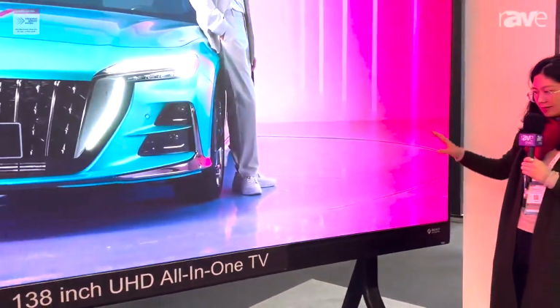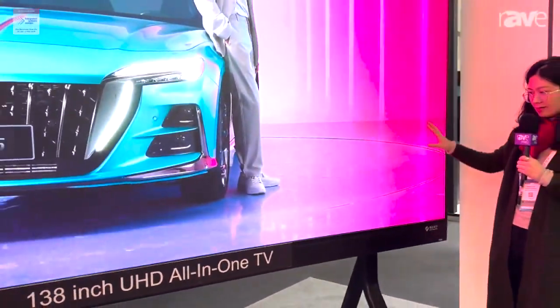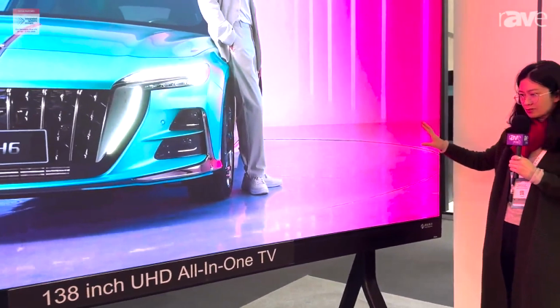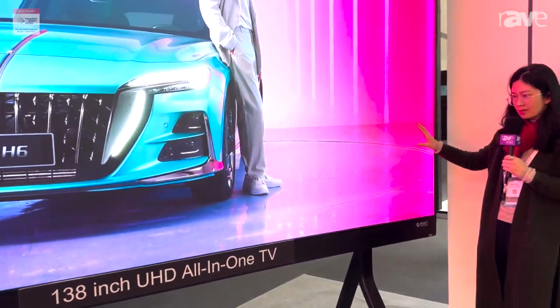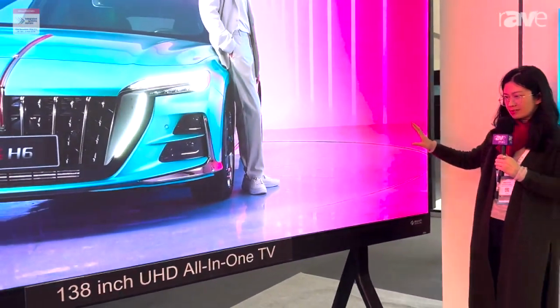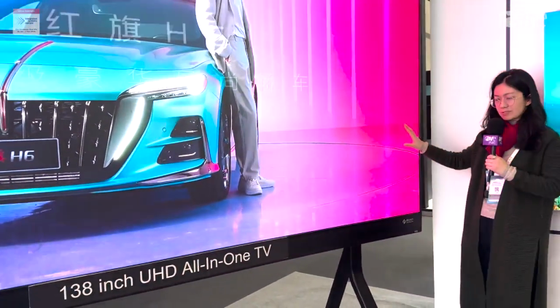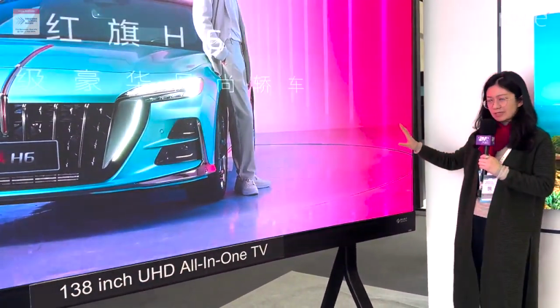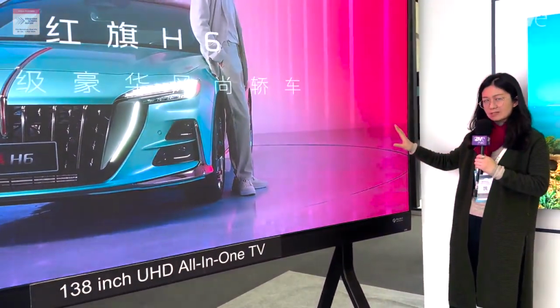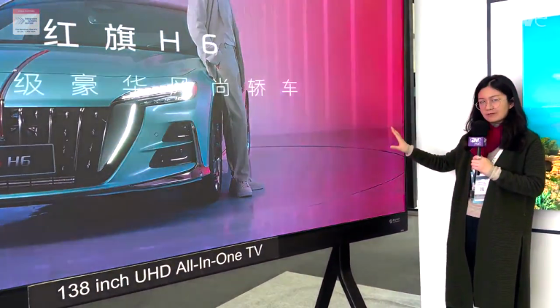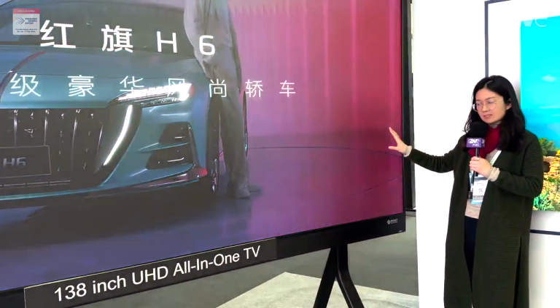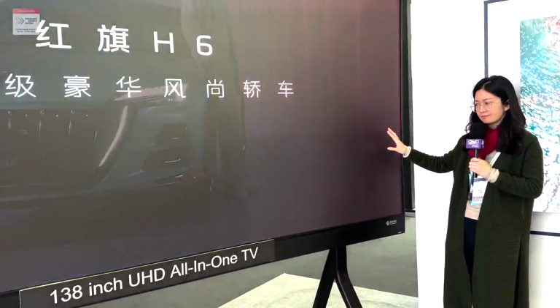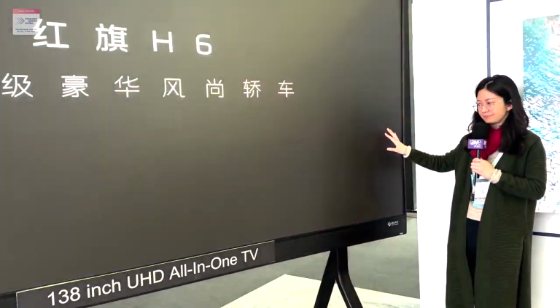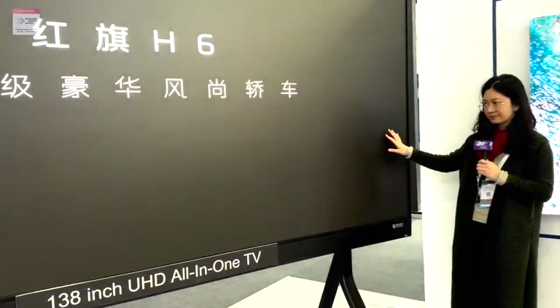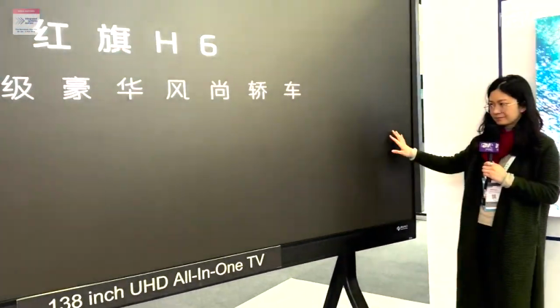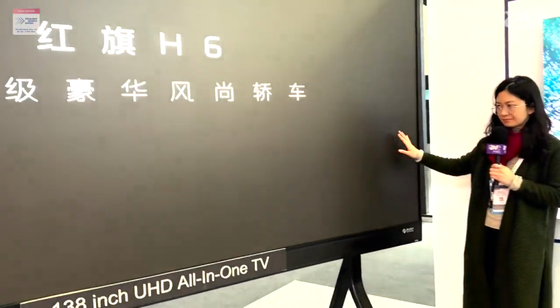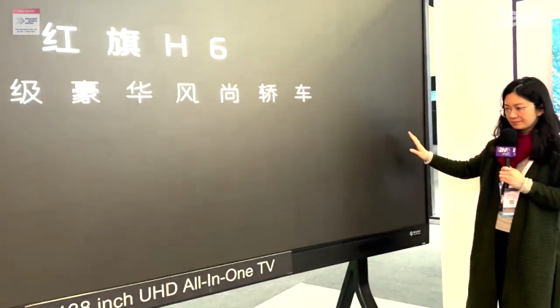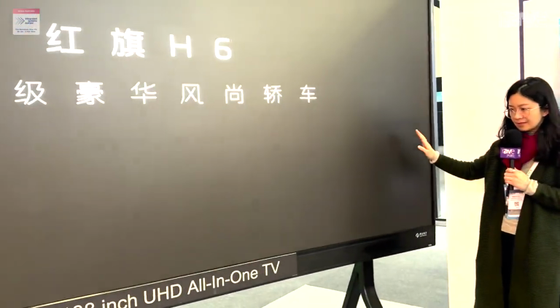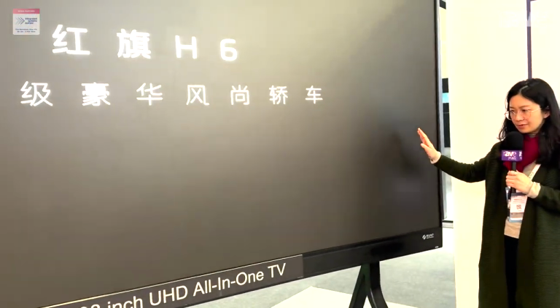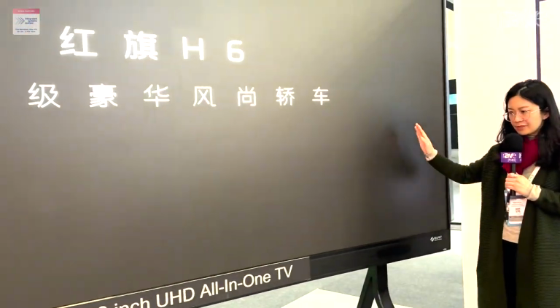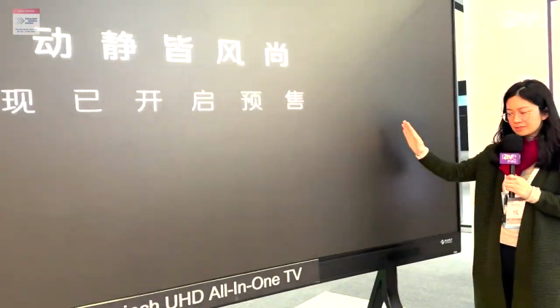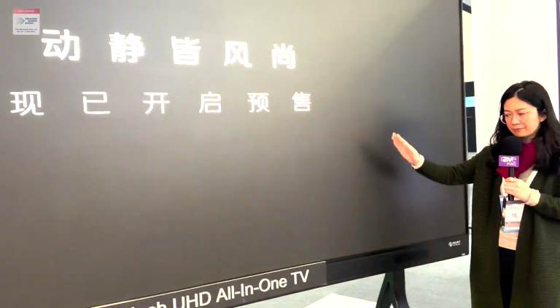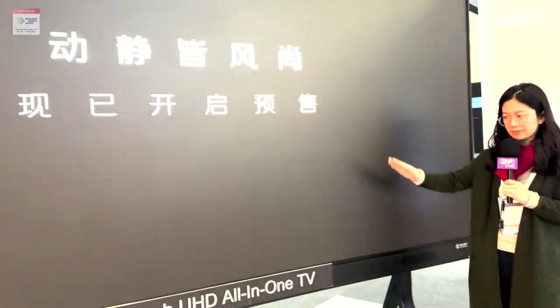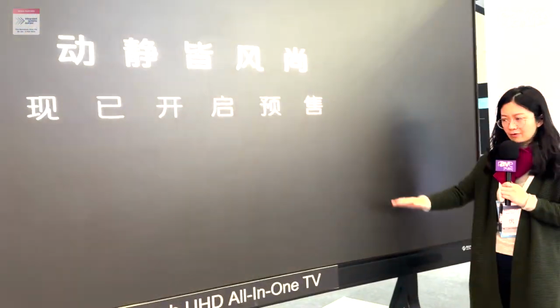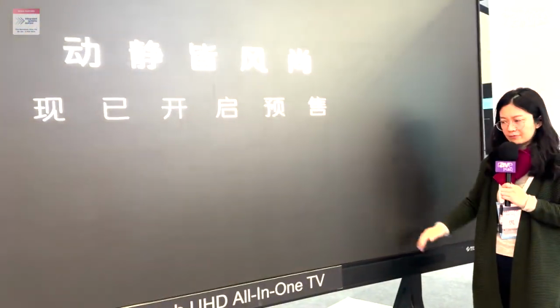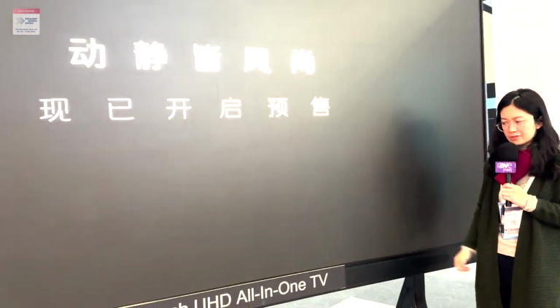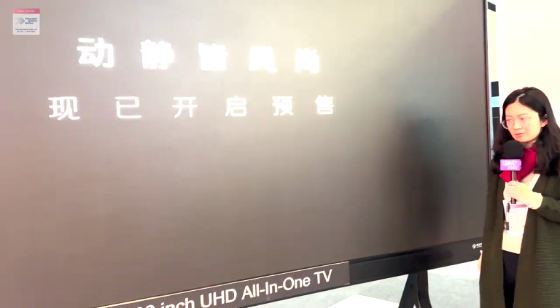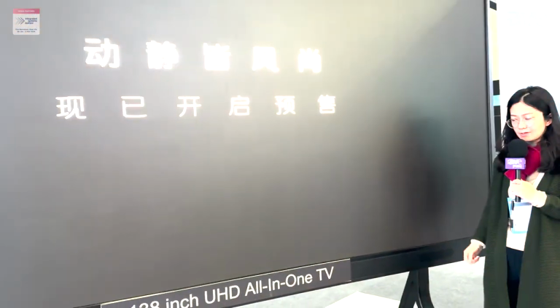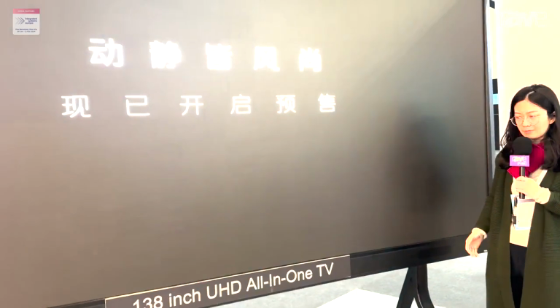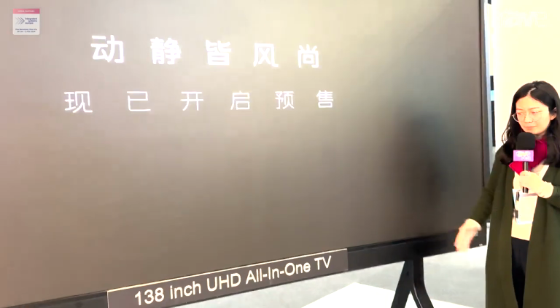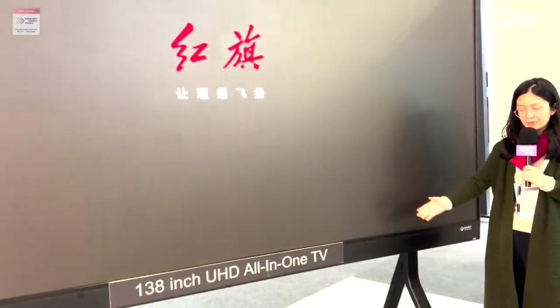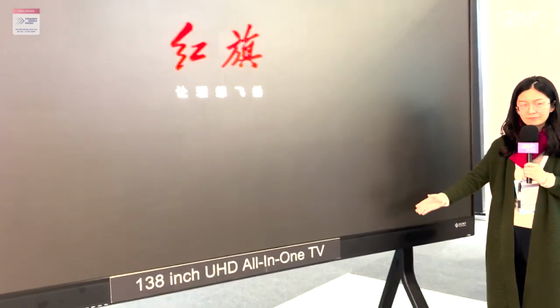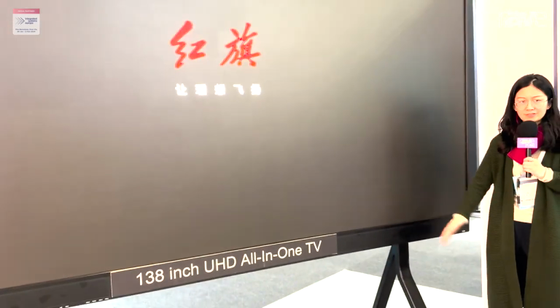It also comes with a touch function. You can use it for conferences or mobile conferences.